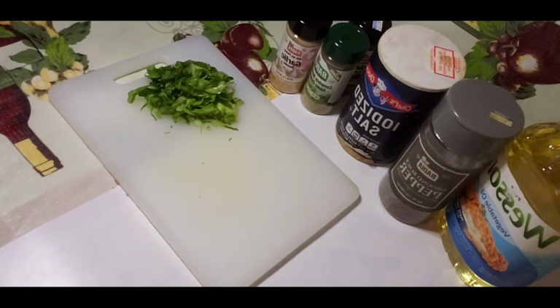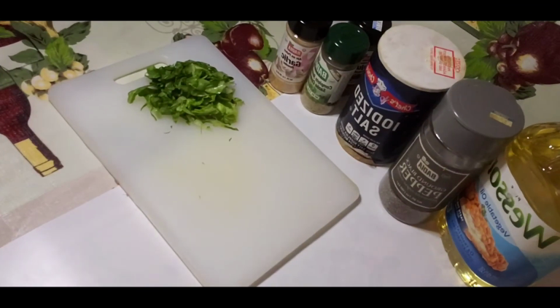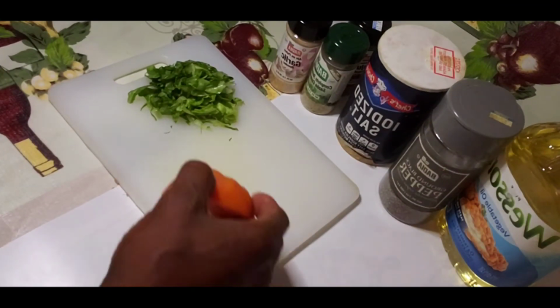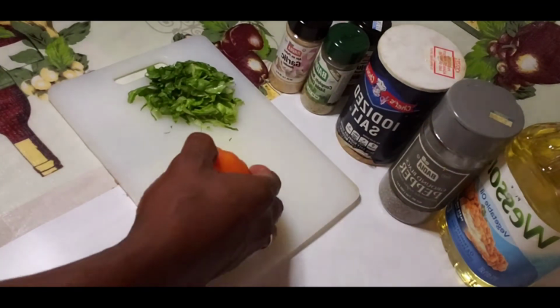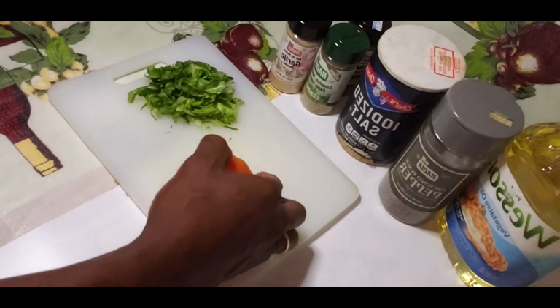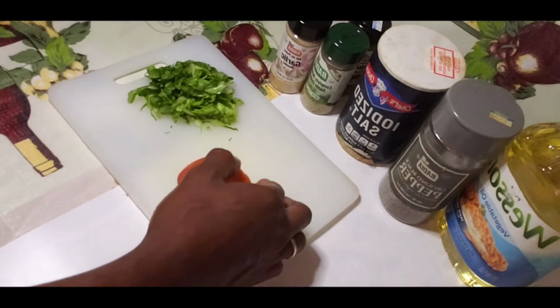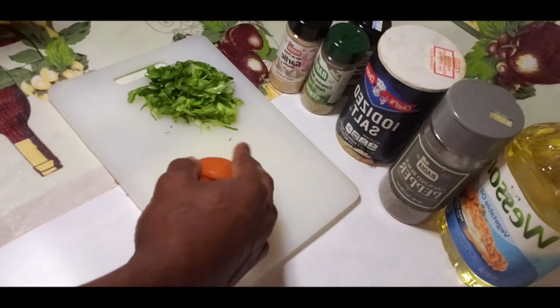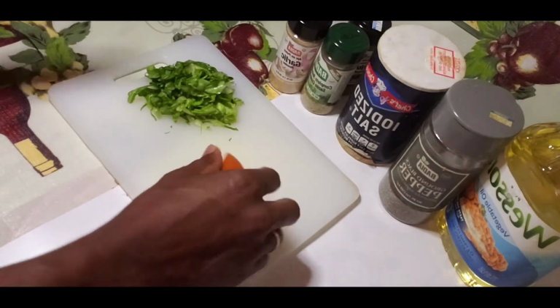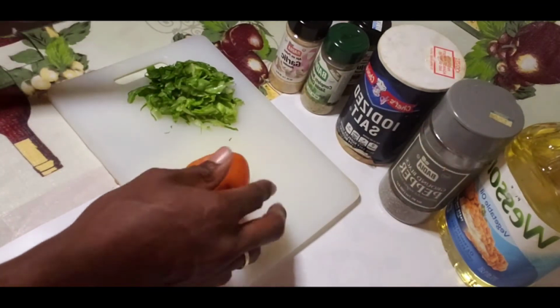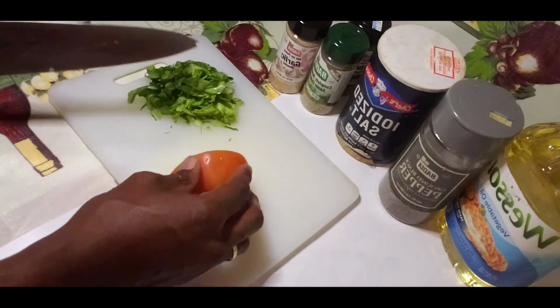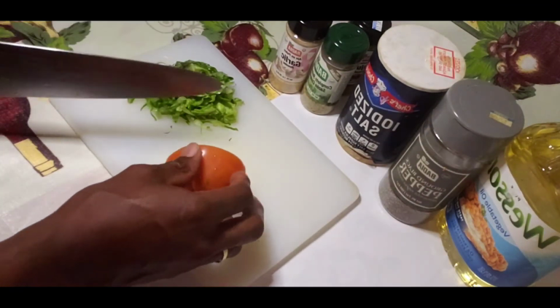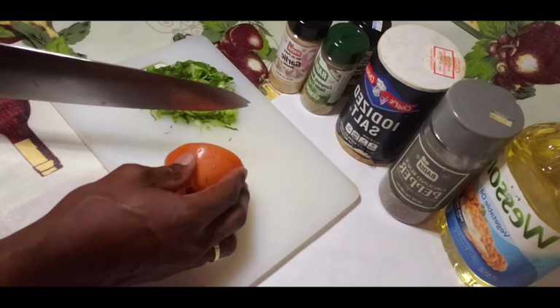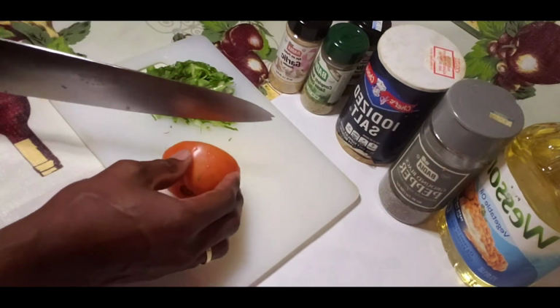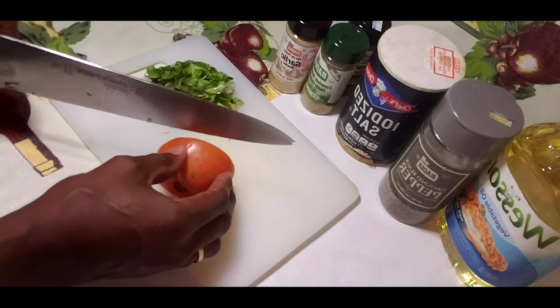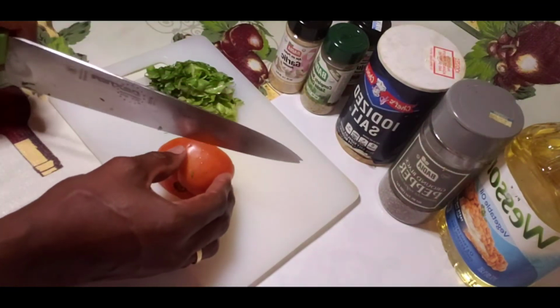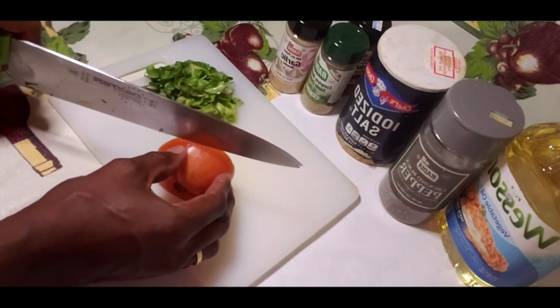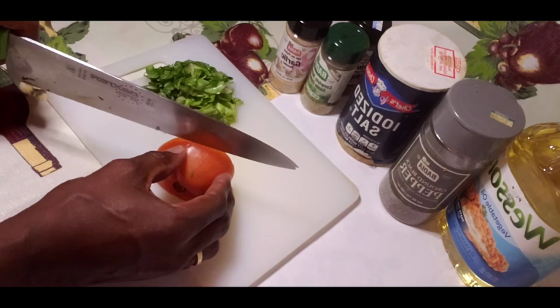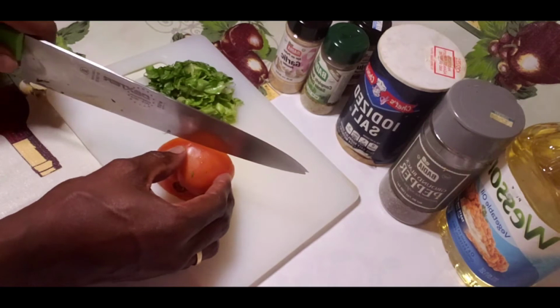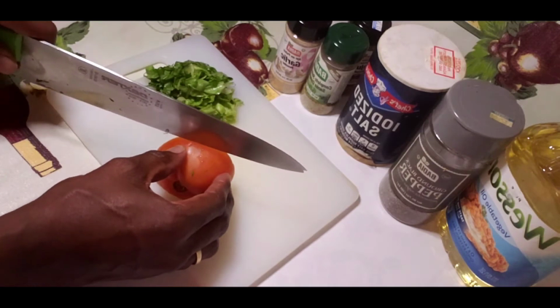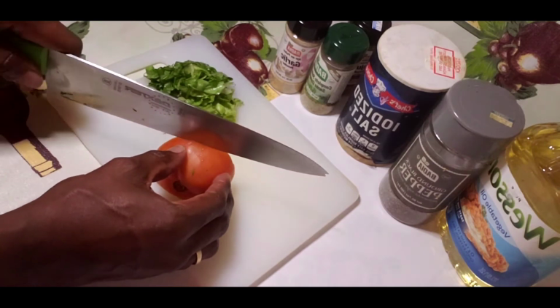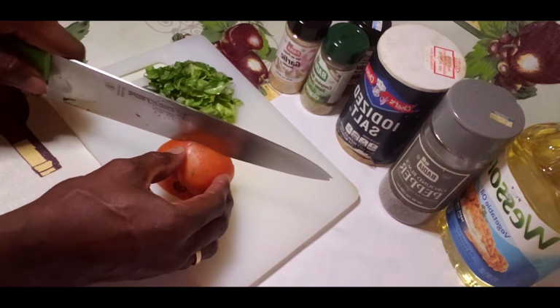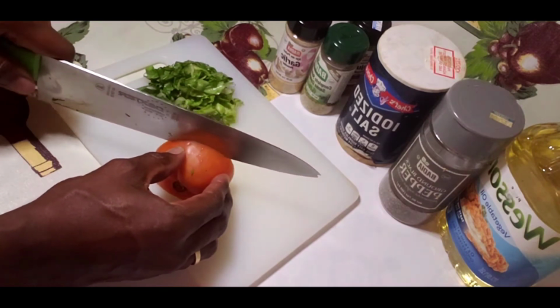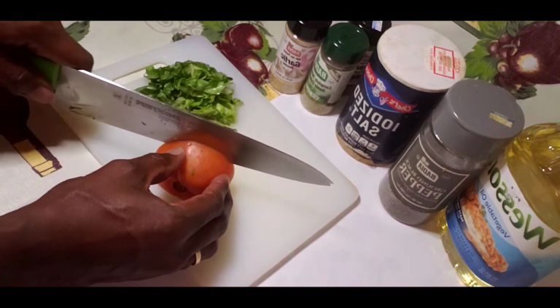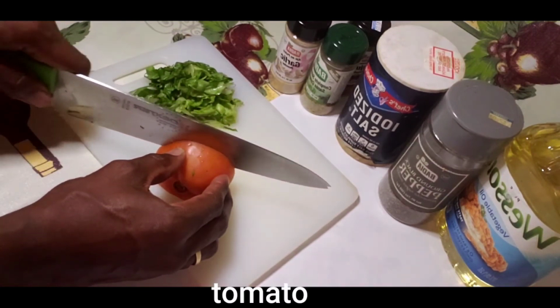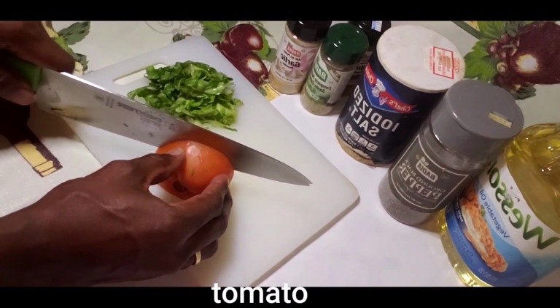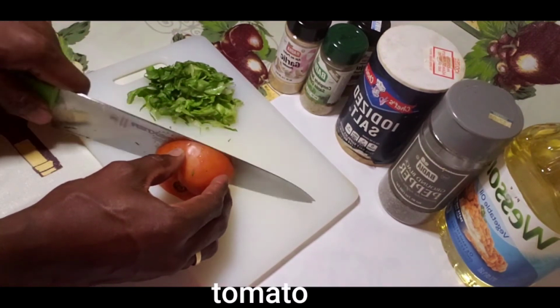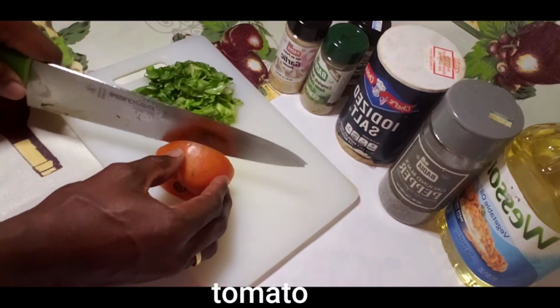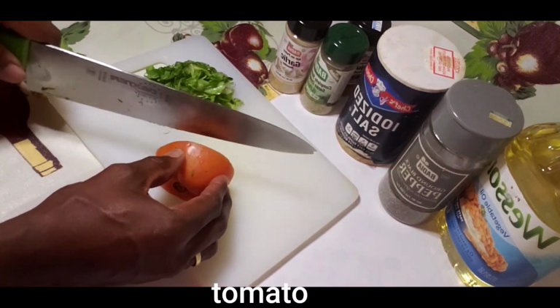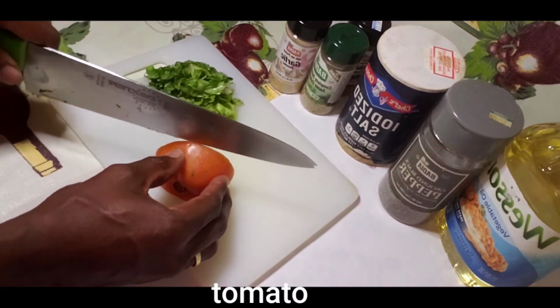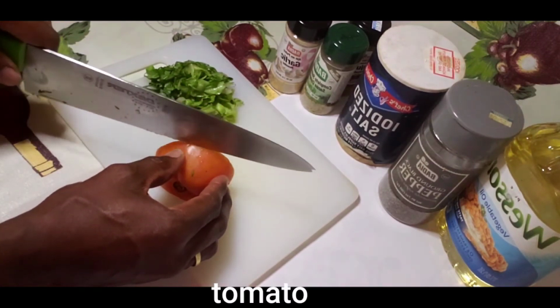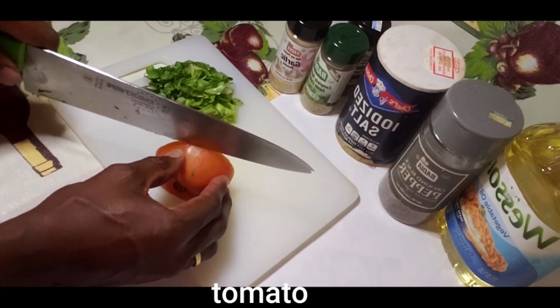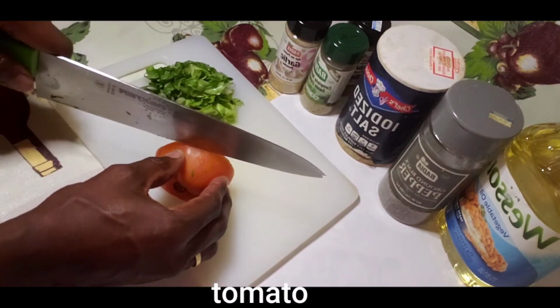Now it's time for my tomato — I'm just slicing my tomato into small slices.